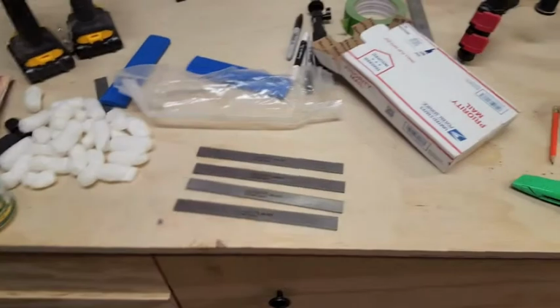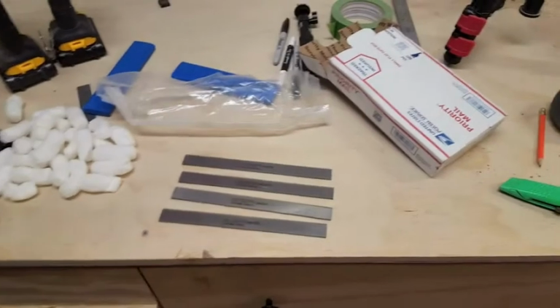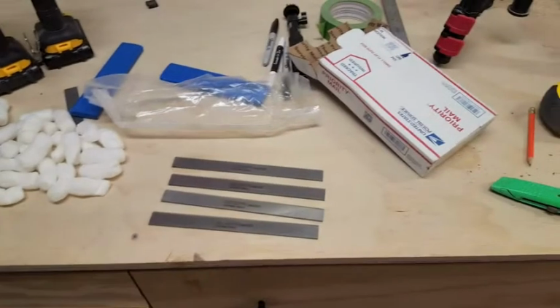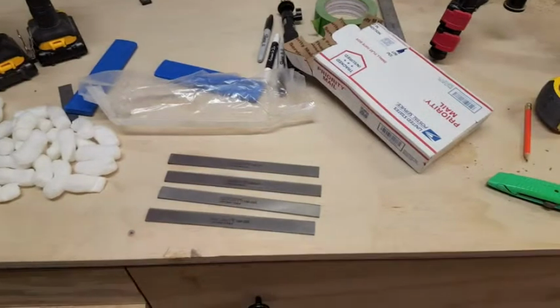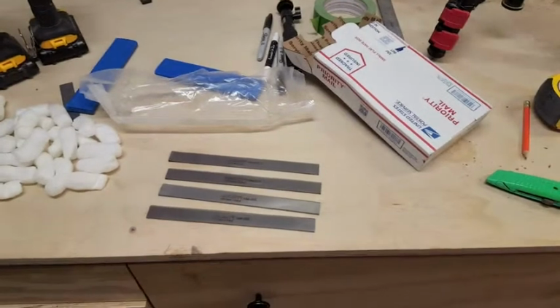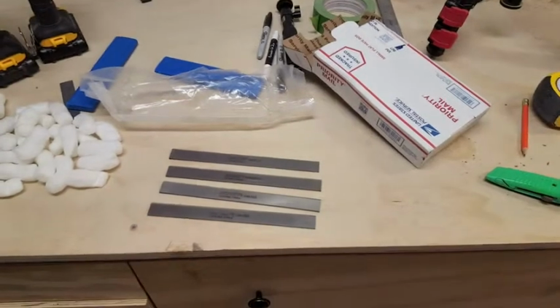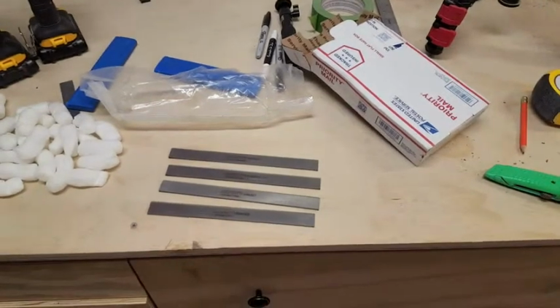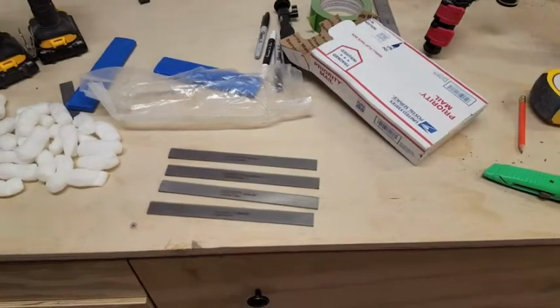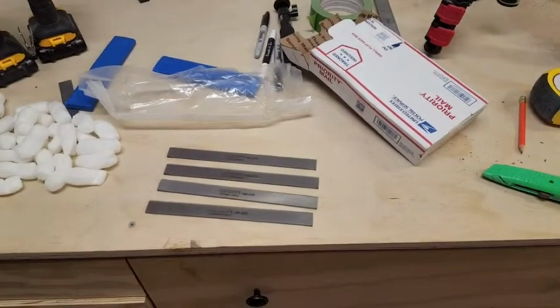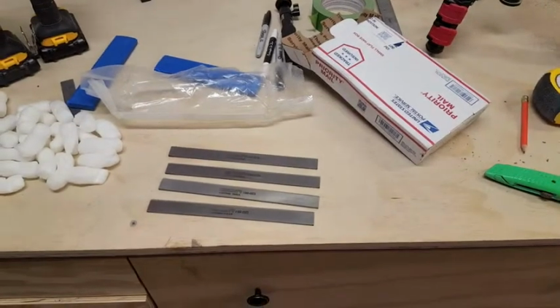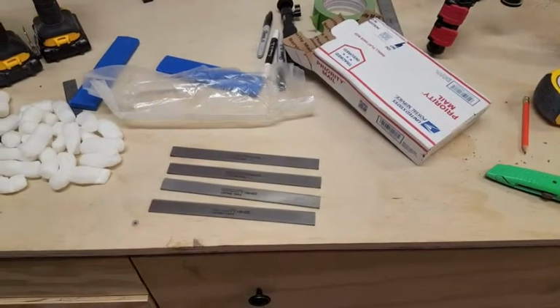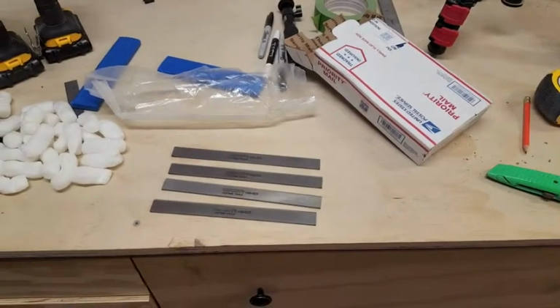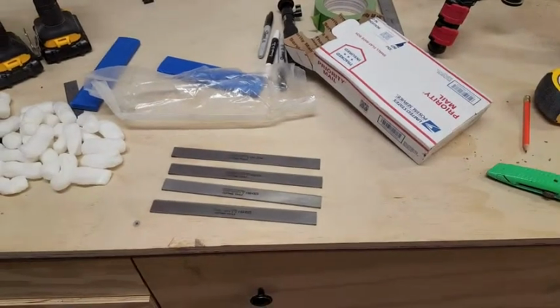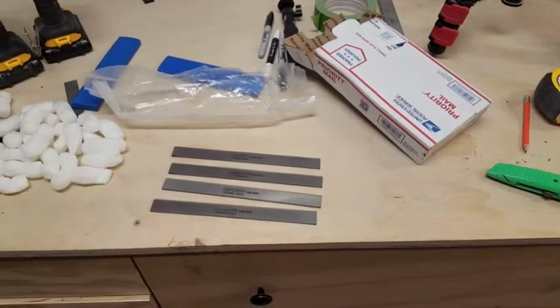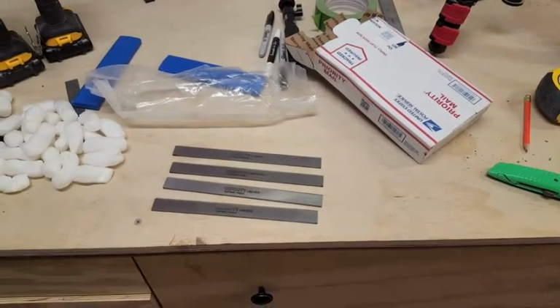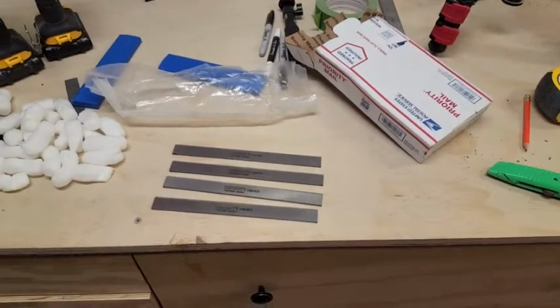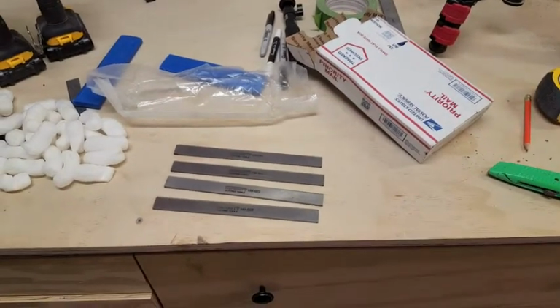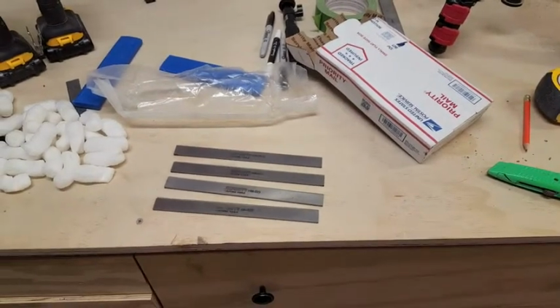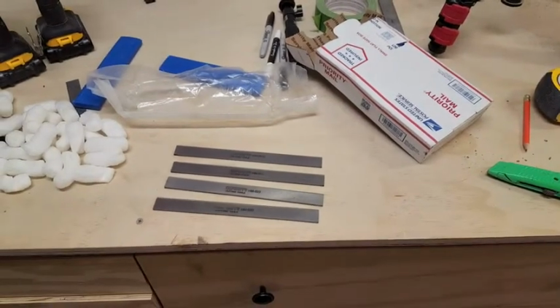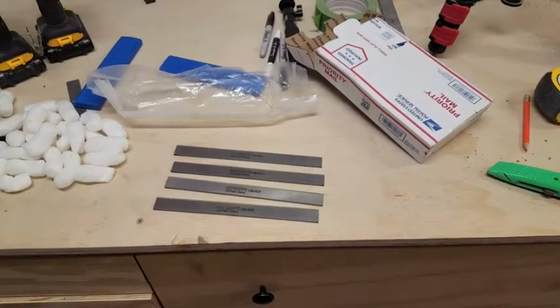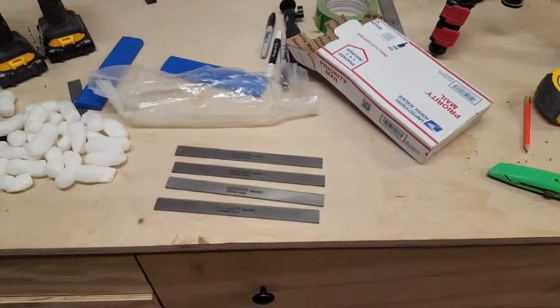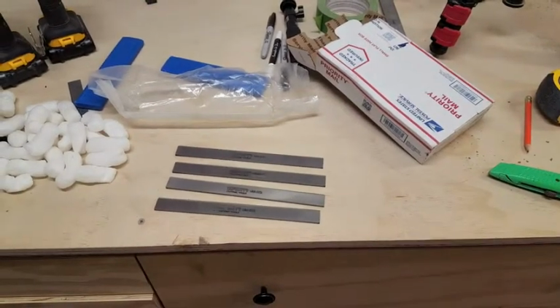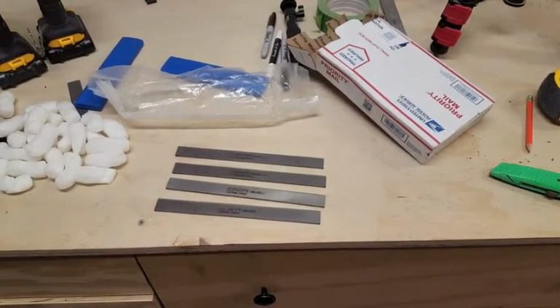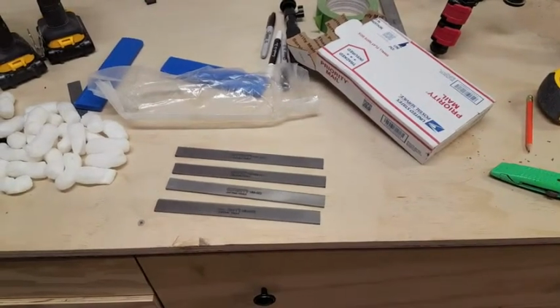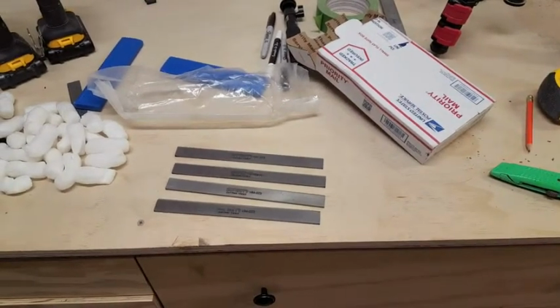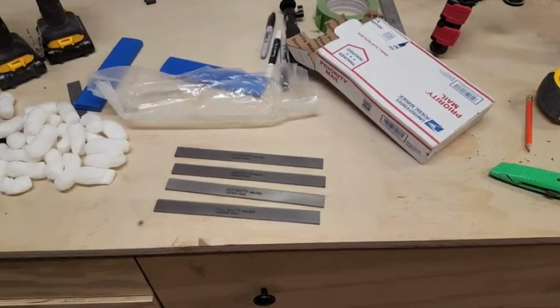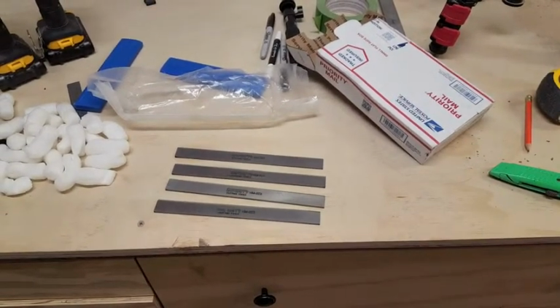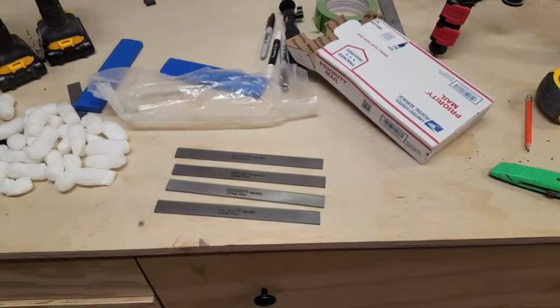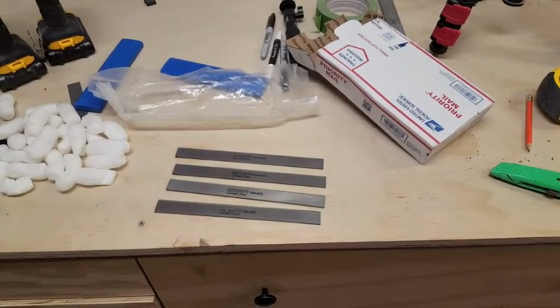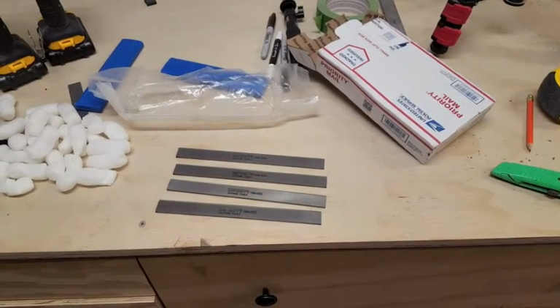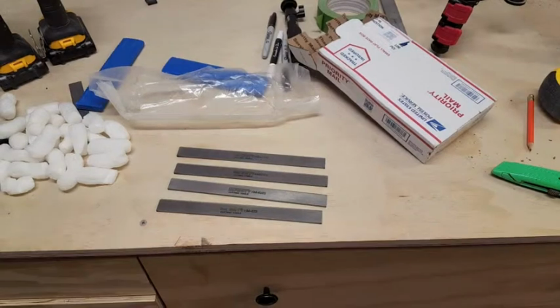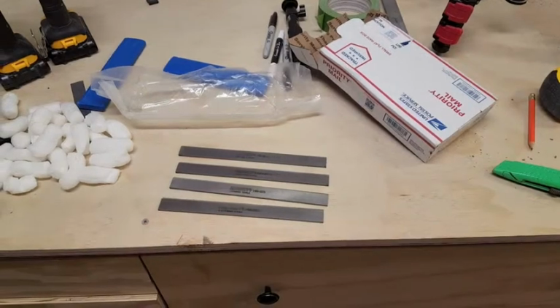Hey guys, I wanted to make a quick little video about planer blades — or excuse me, jointer blades.